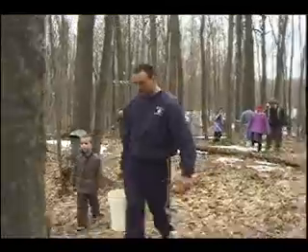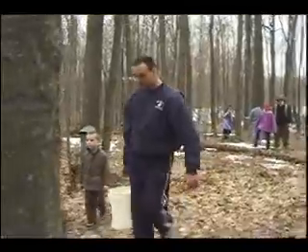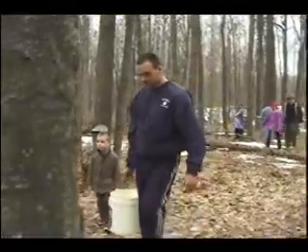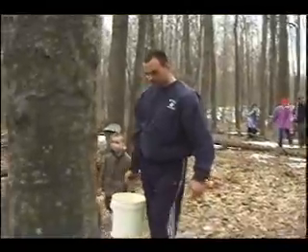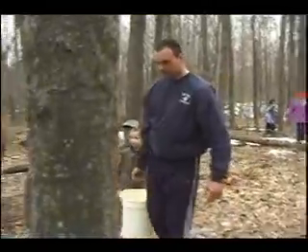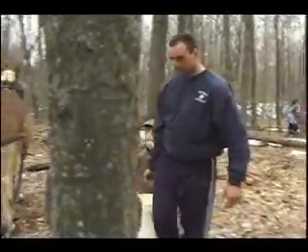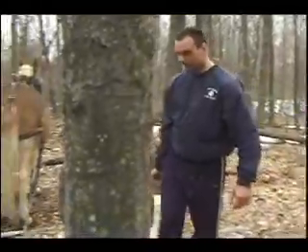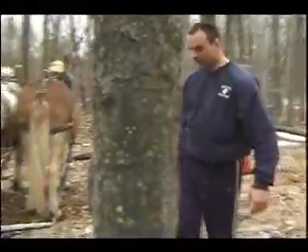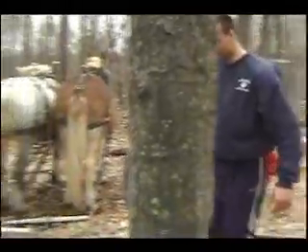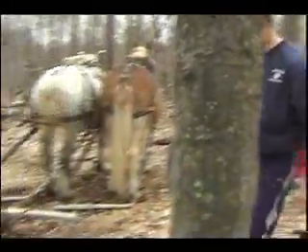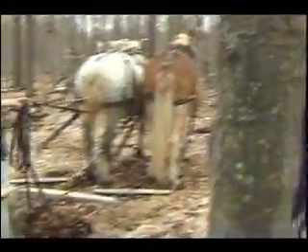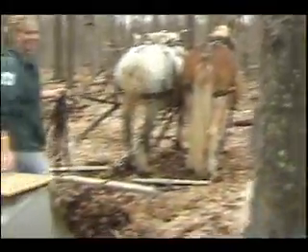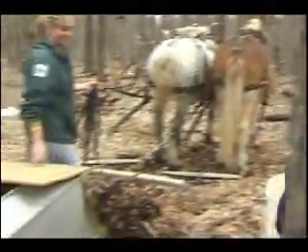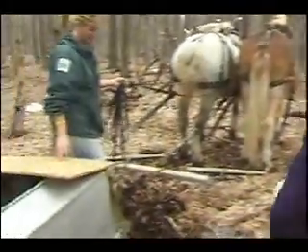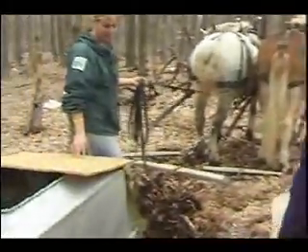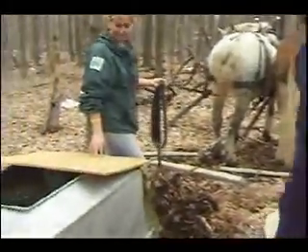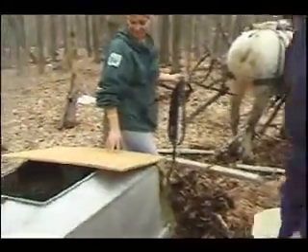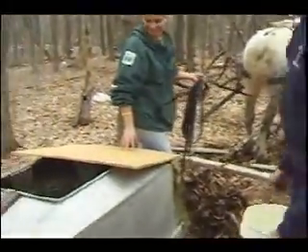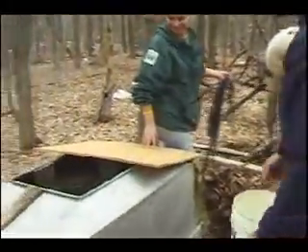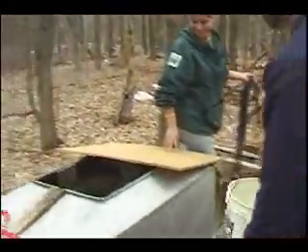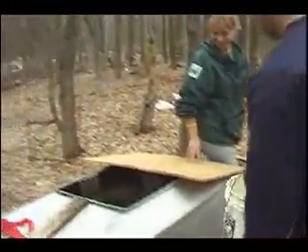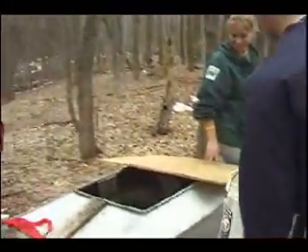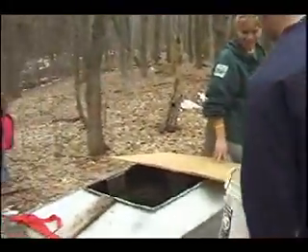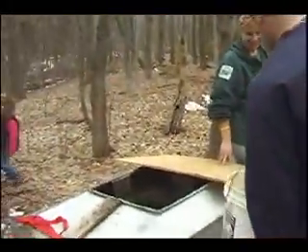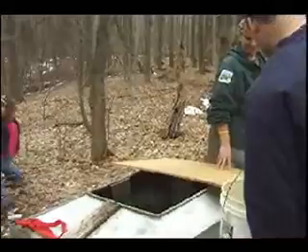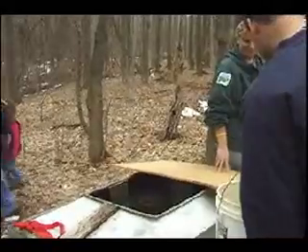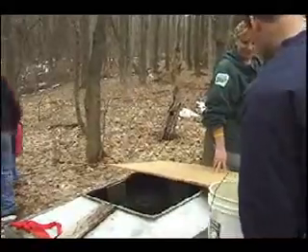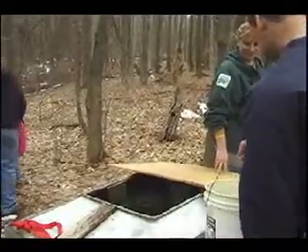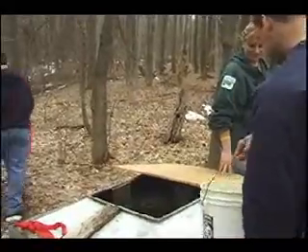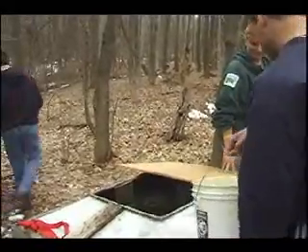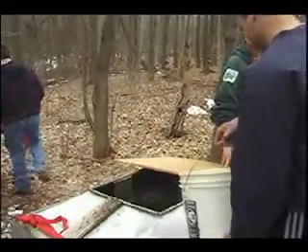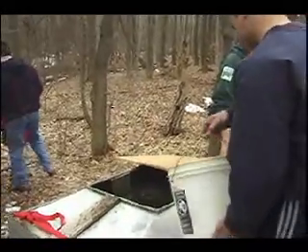If you're interested, you can come out to the farm park on weekends in February and help harvest the sap.